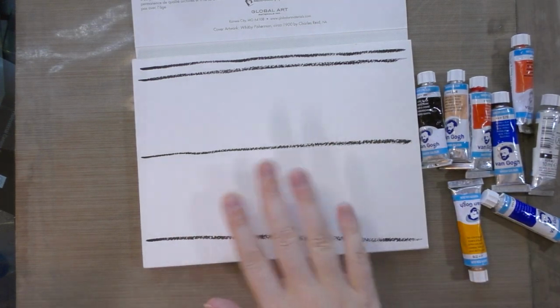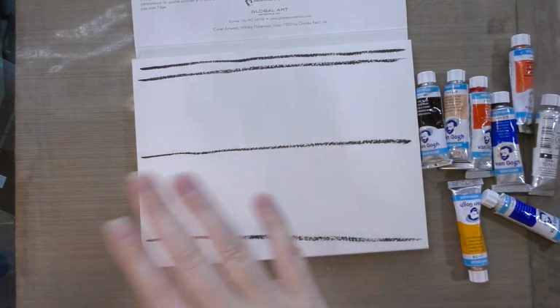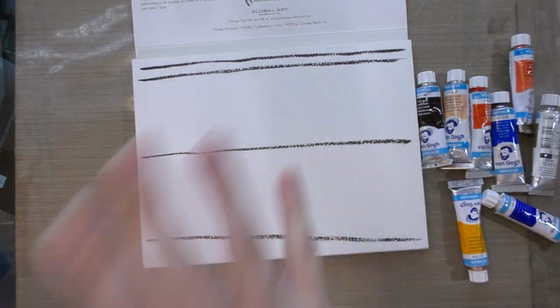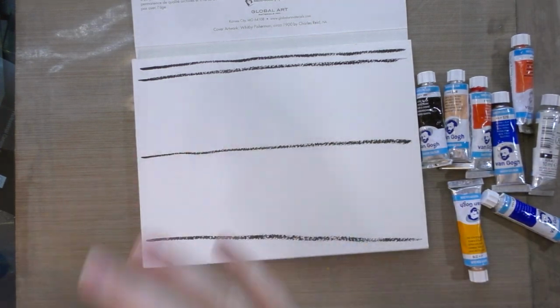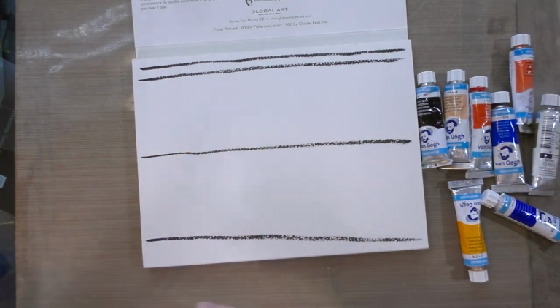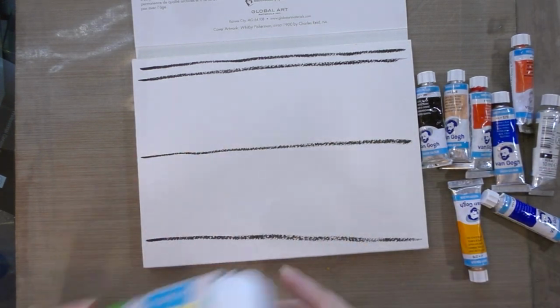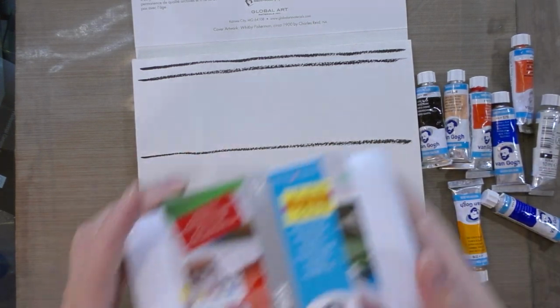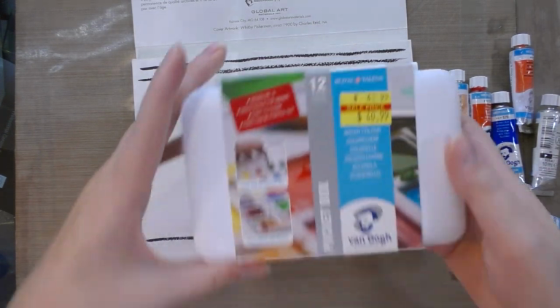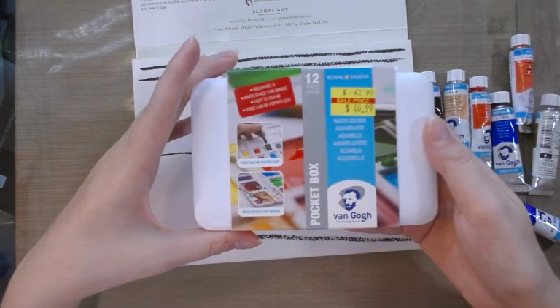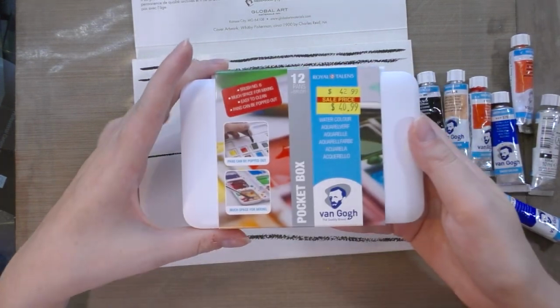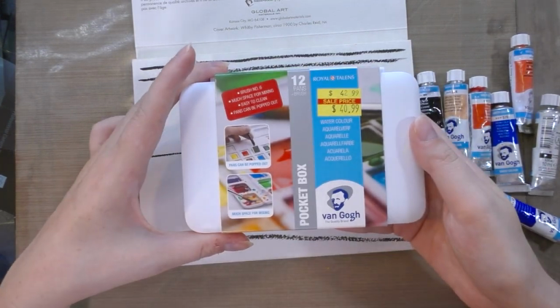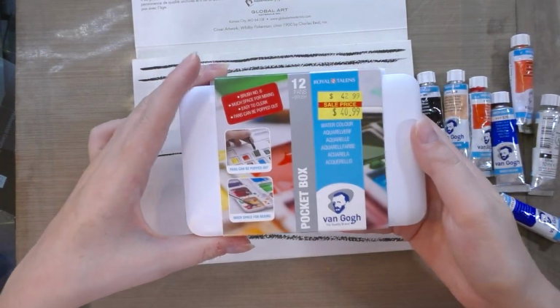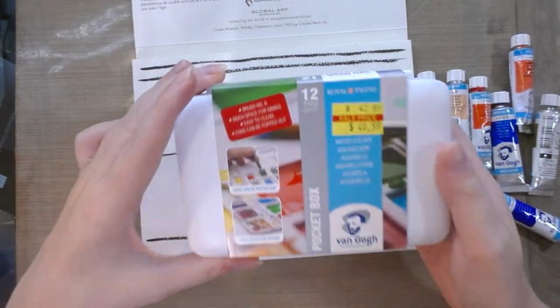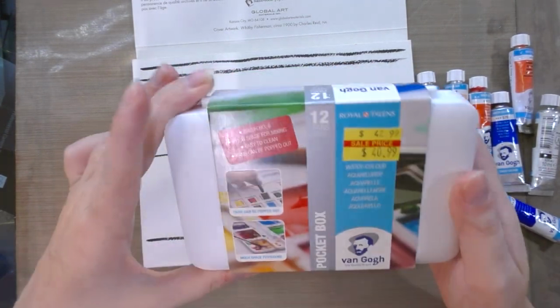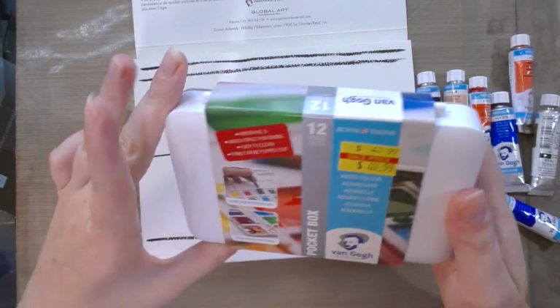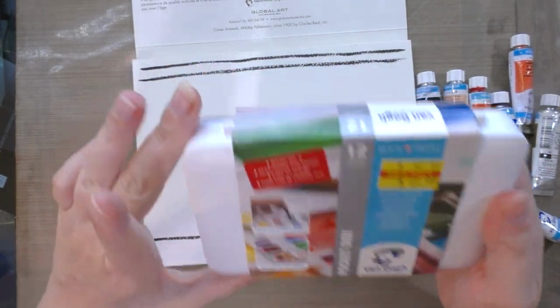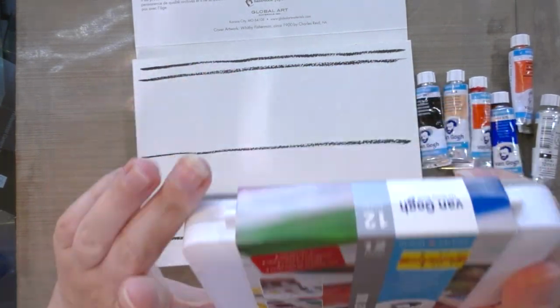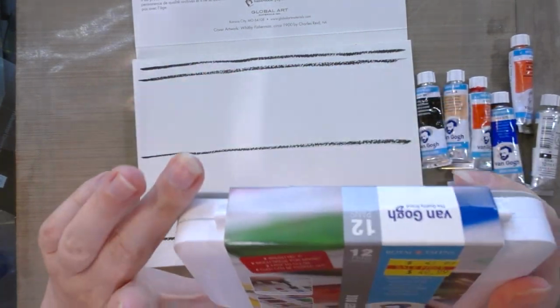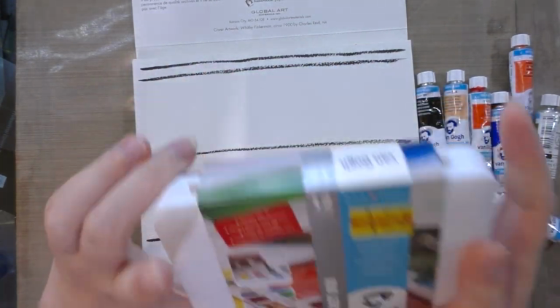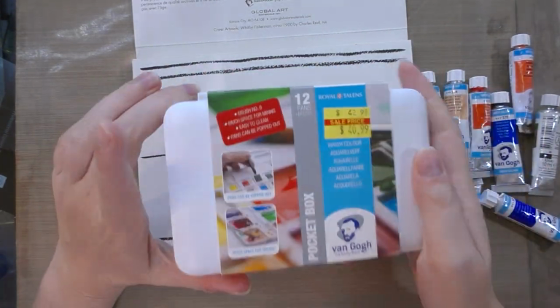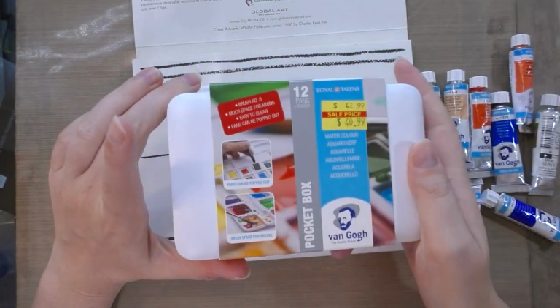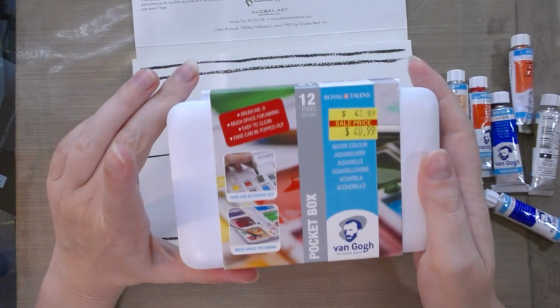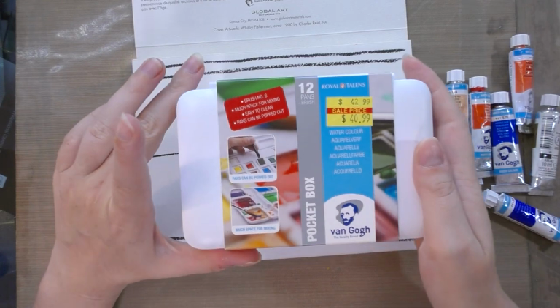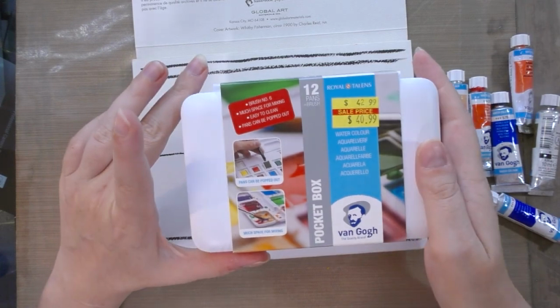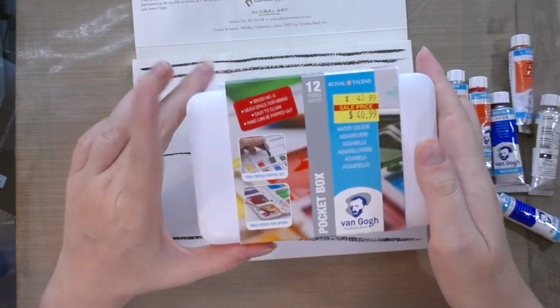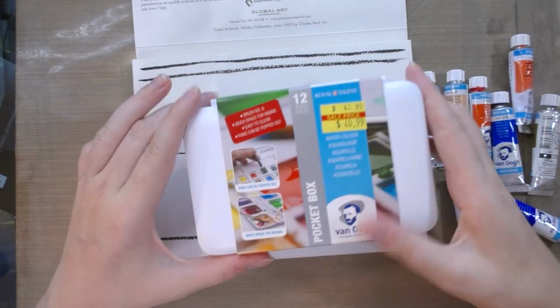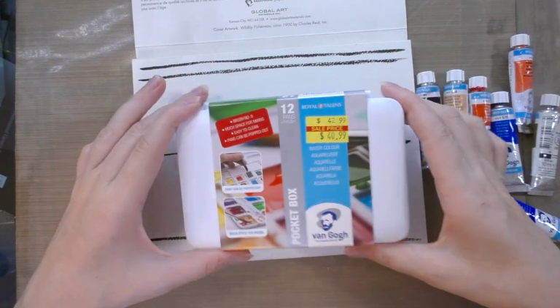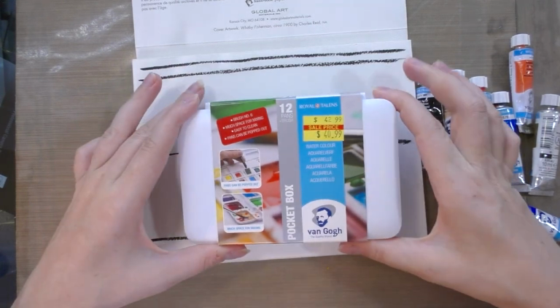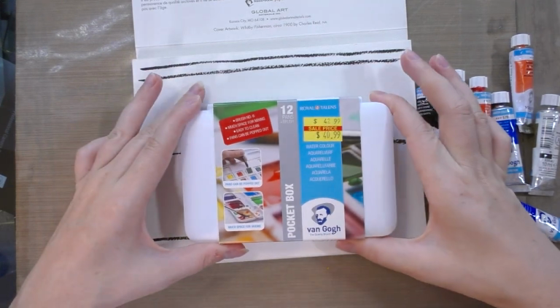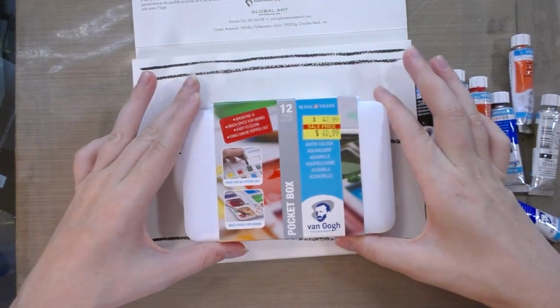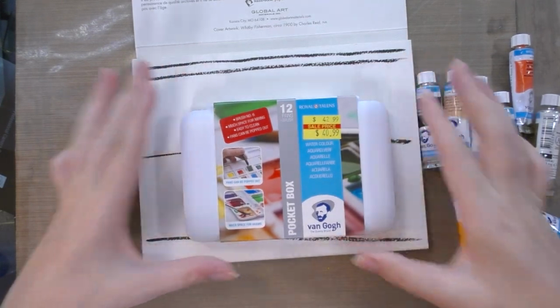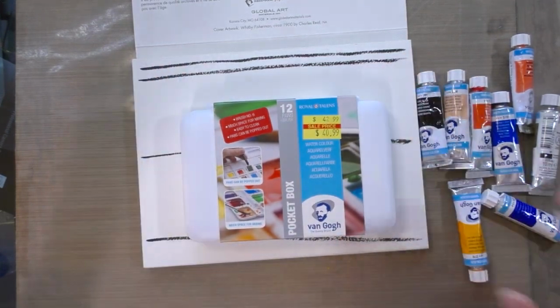Since I have eight more colors to test I'm going to wait till that dries and come back to it, so let's go ahead and take a look at what's inside the pocket box.